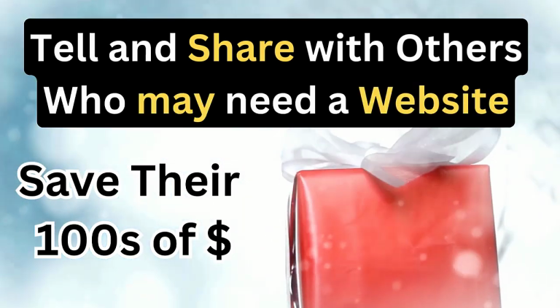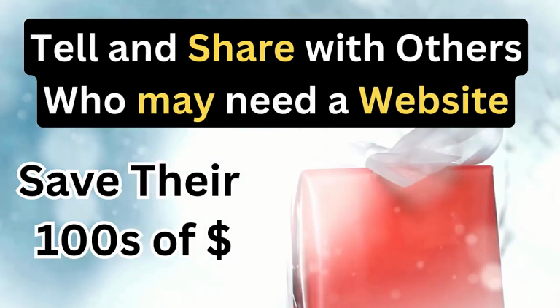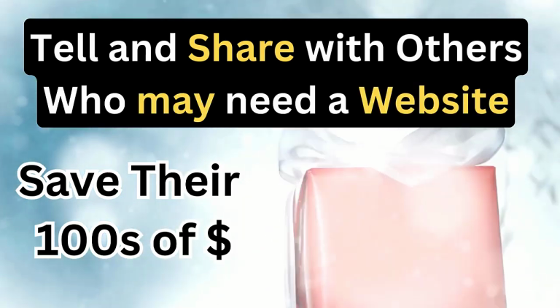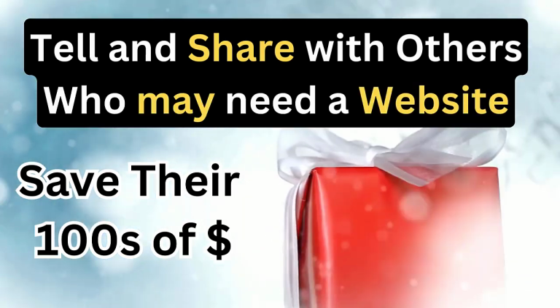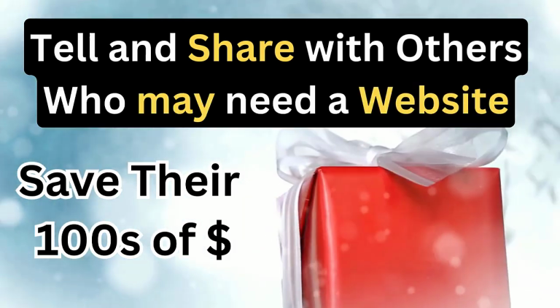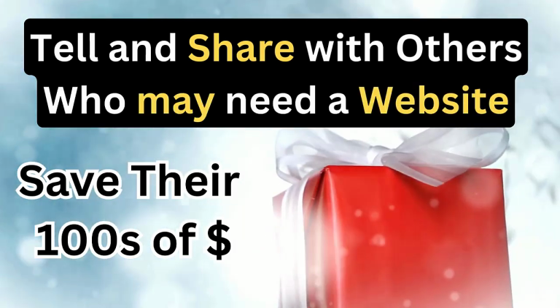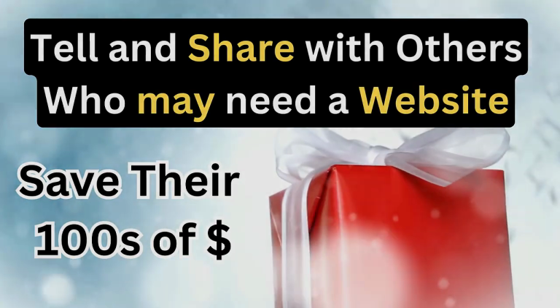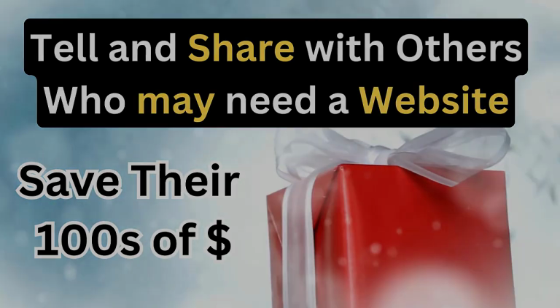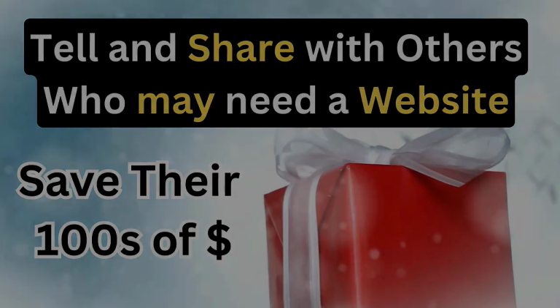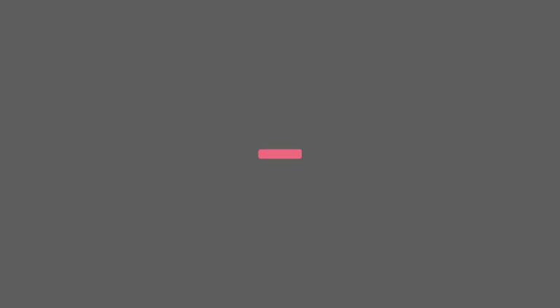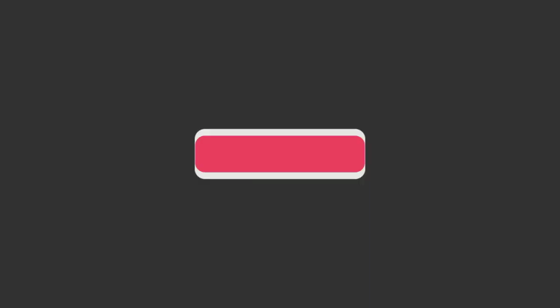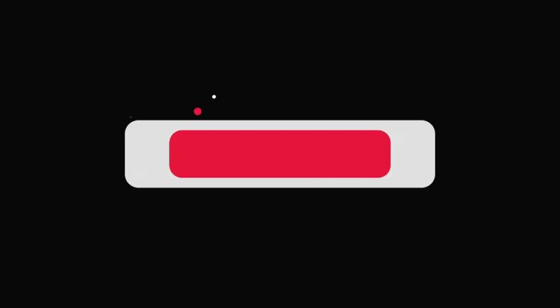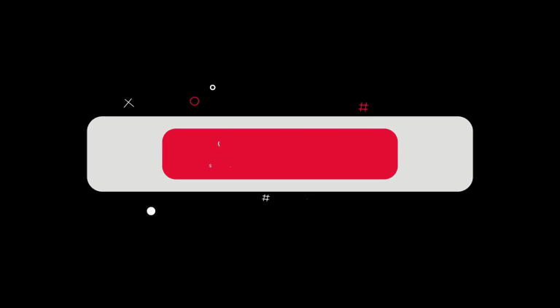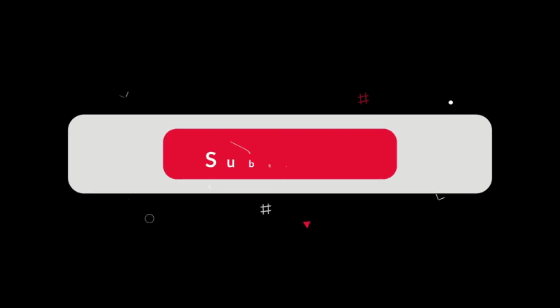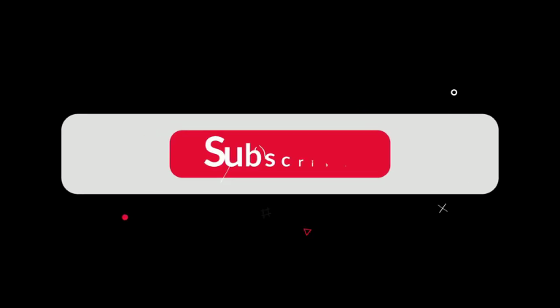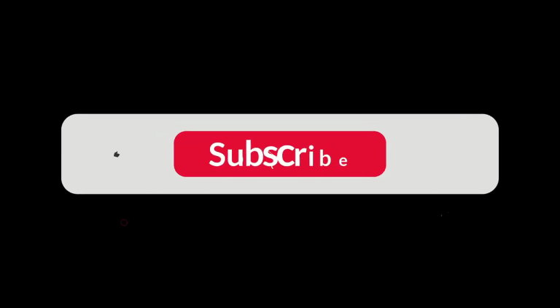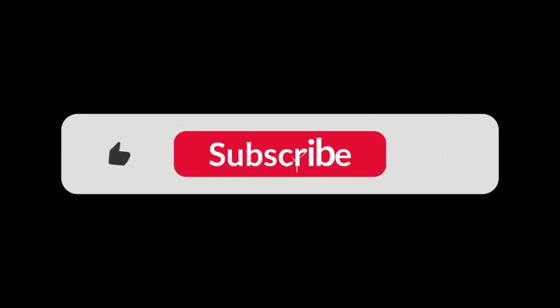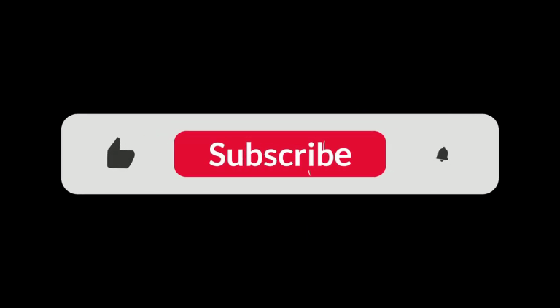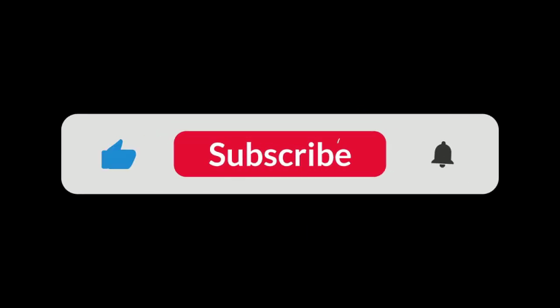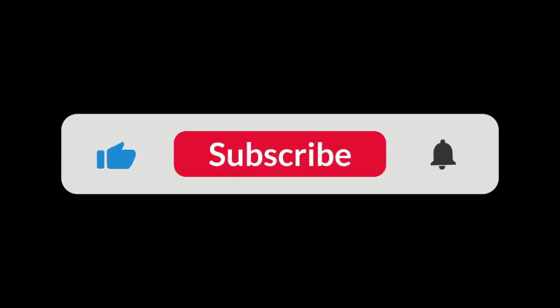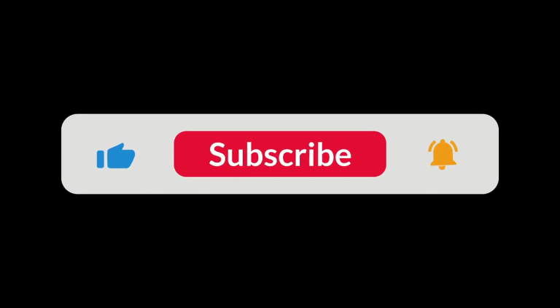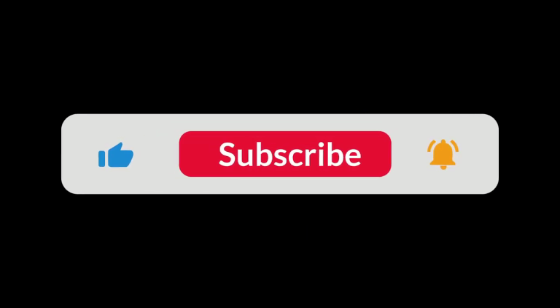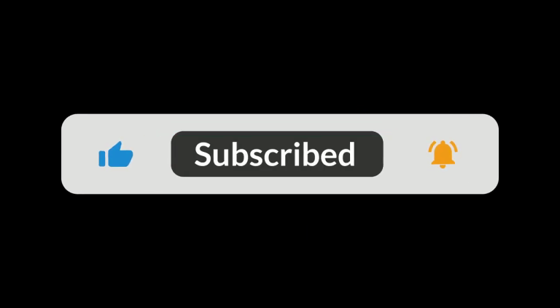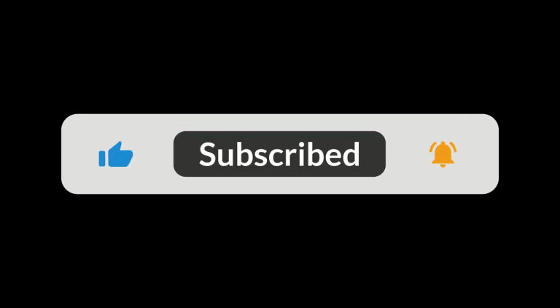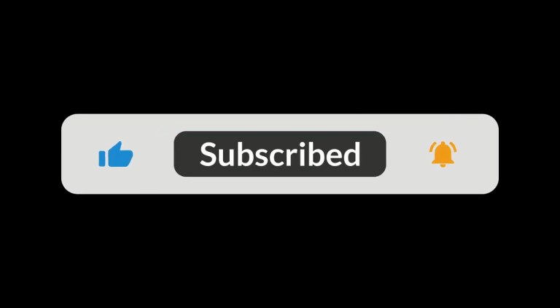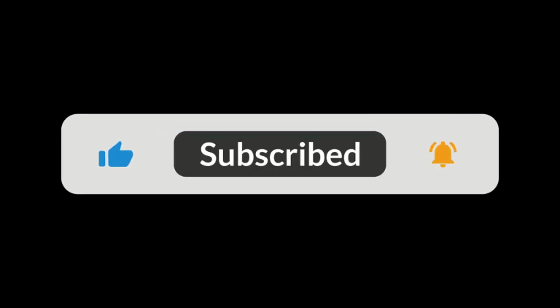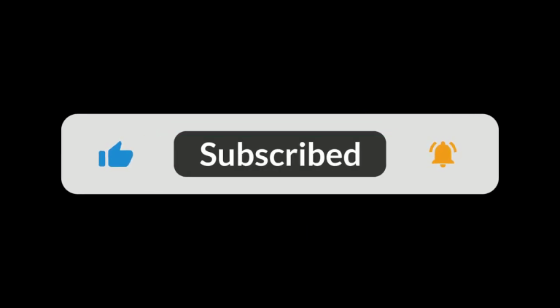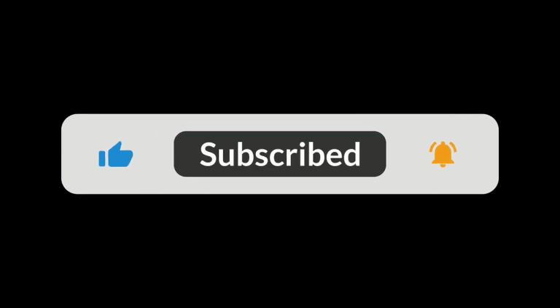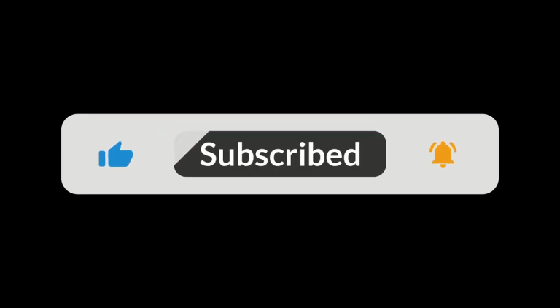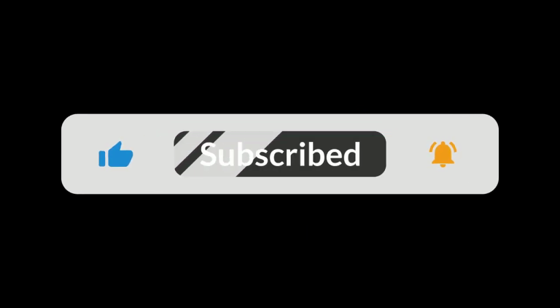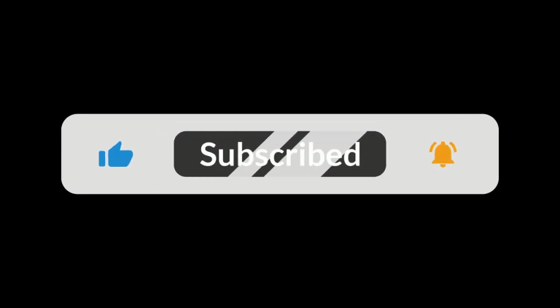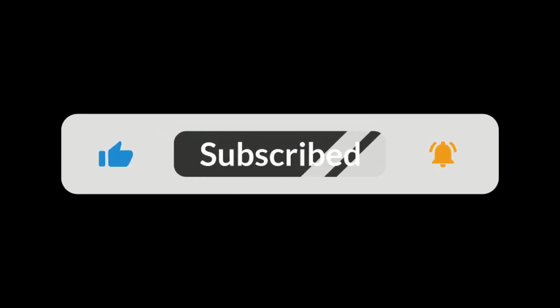Thanks for watching and don't forget to like and subscribe for more tech tips. See you next time.